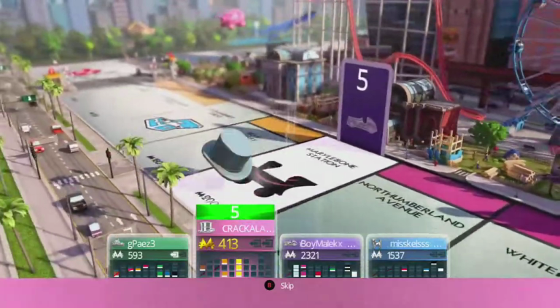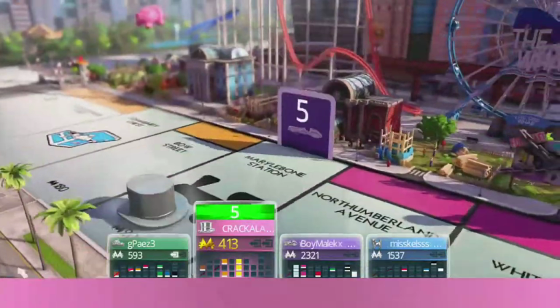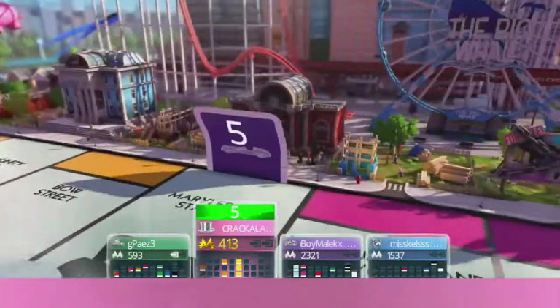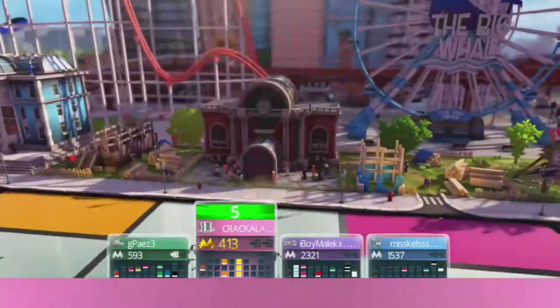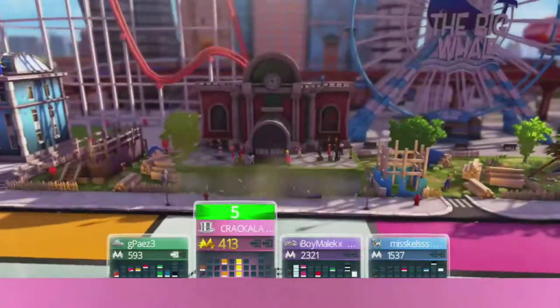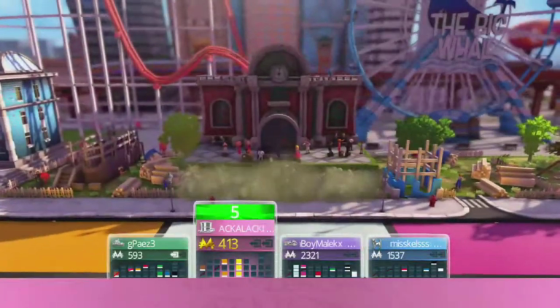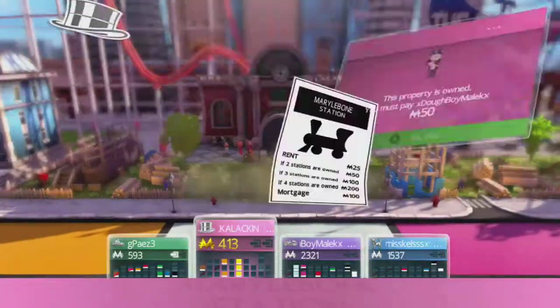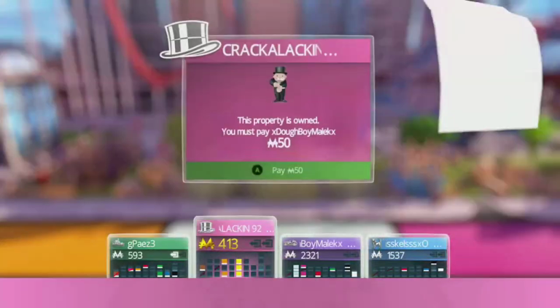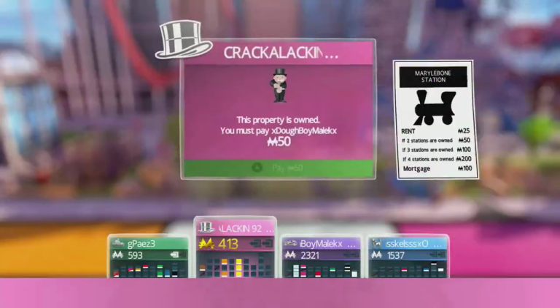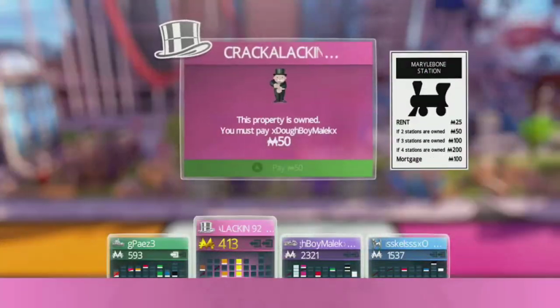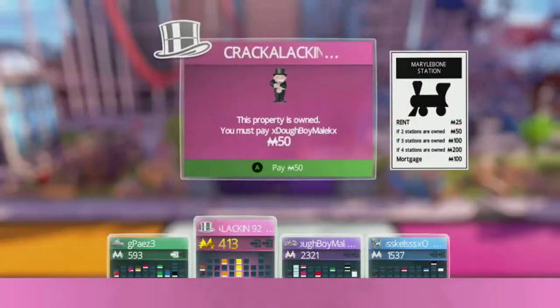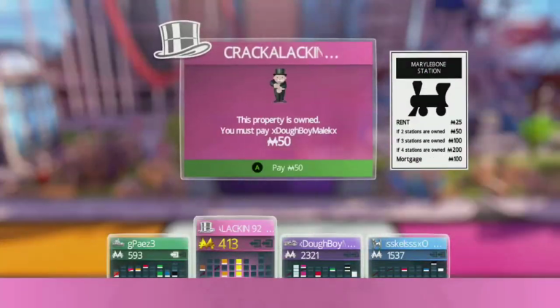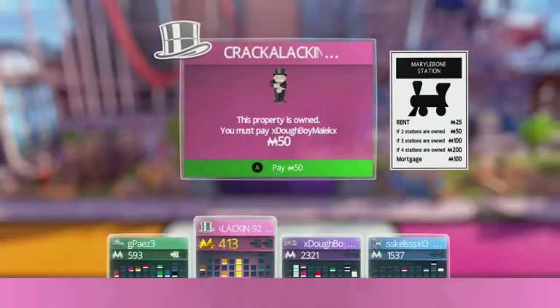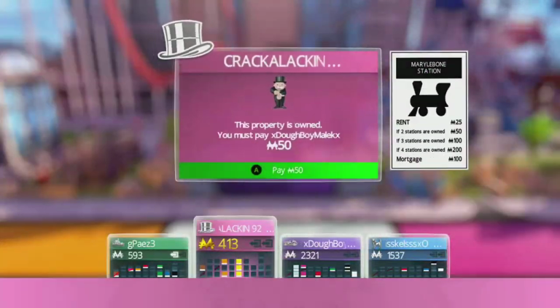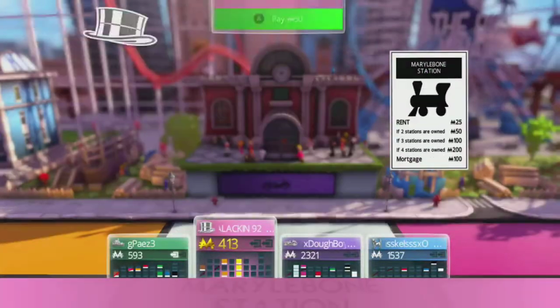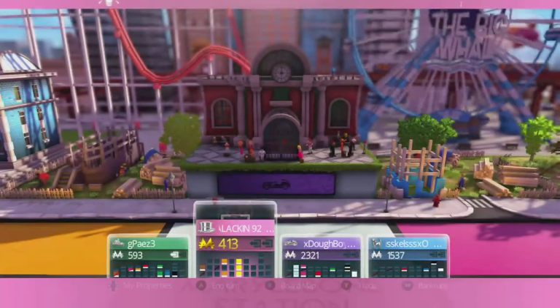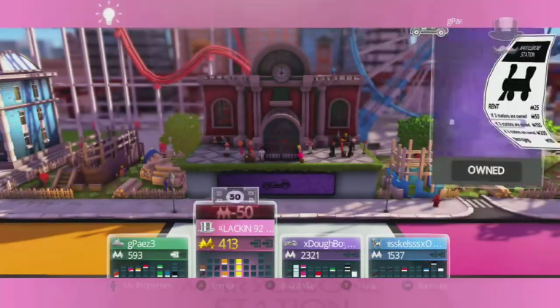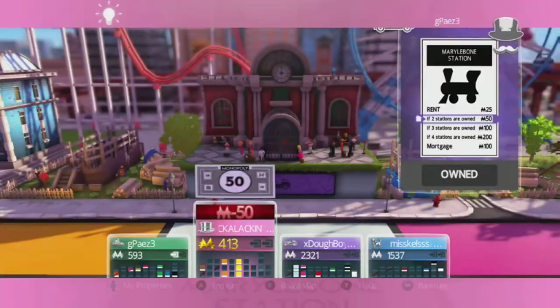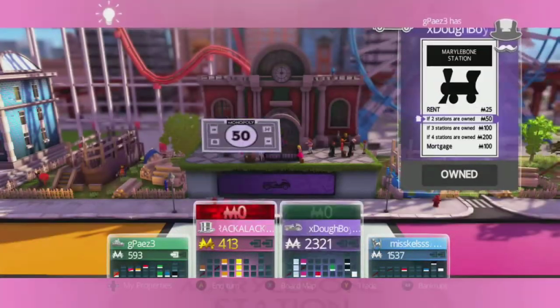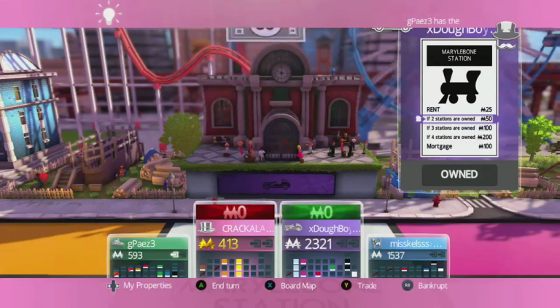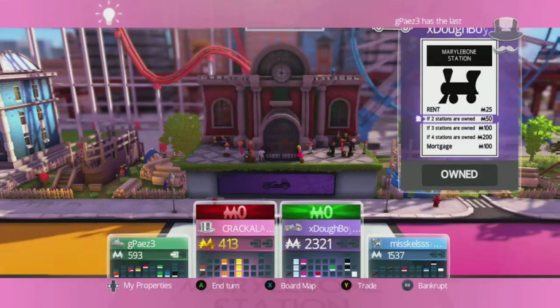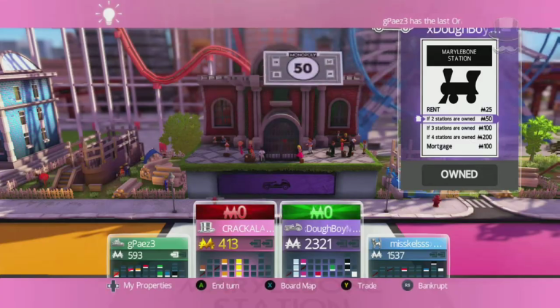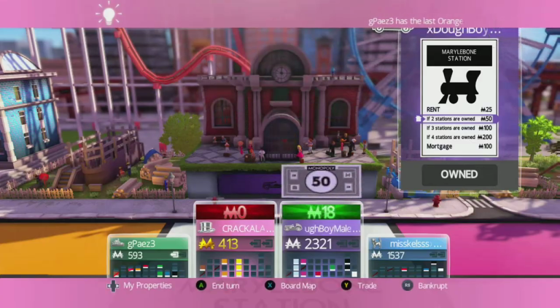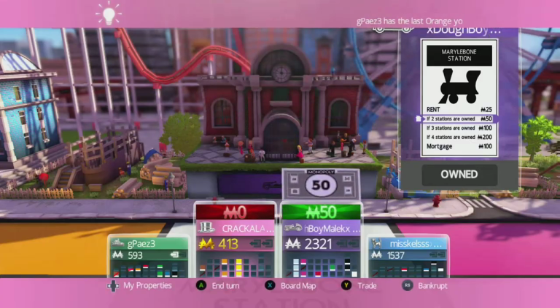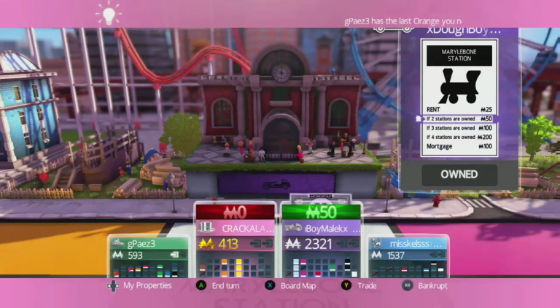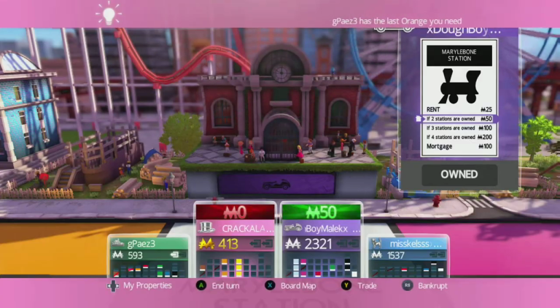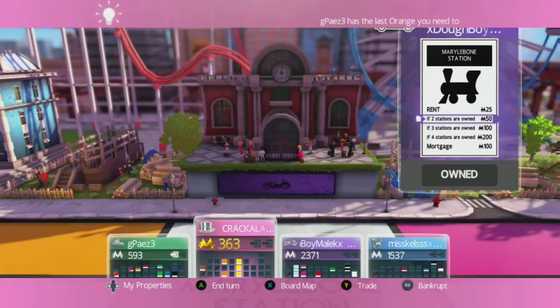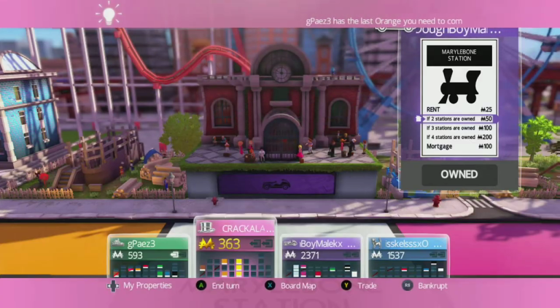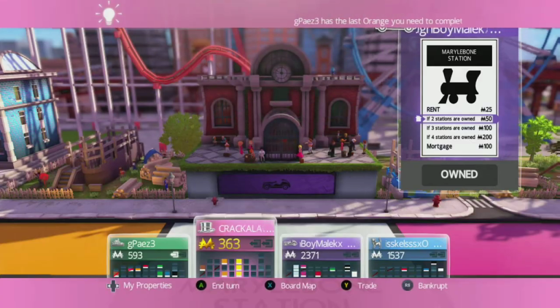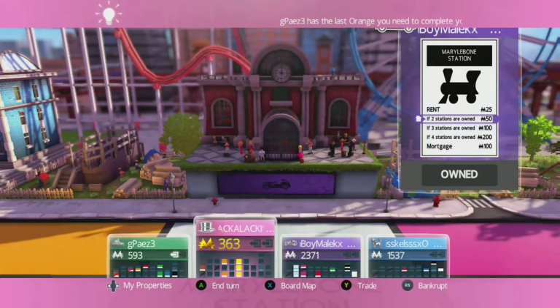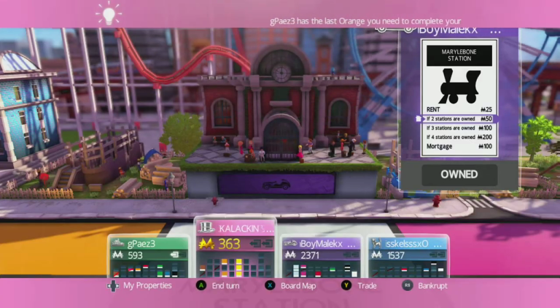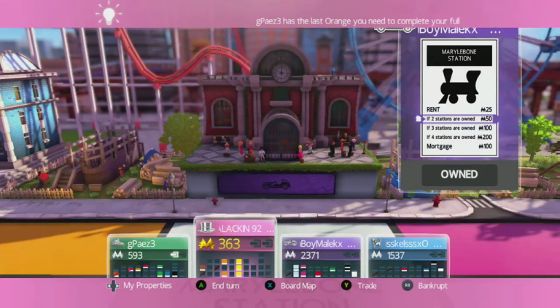Hey, what's going on everybody? It's Crackalackin' Gaming here, and today I'm bringing you another unboxing video of a Prestige Zone Energy Crate.